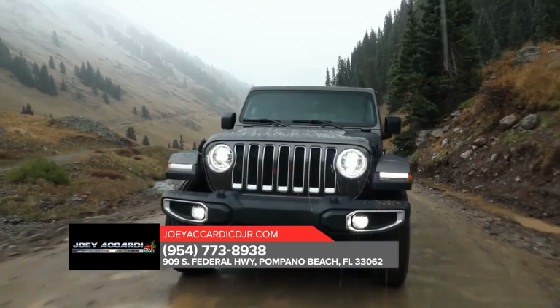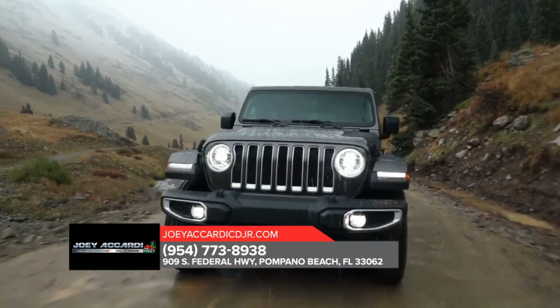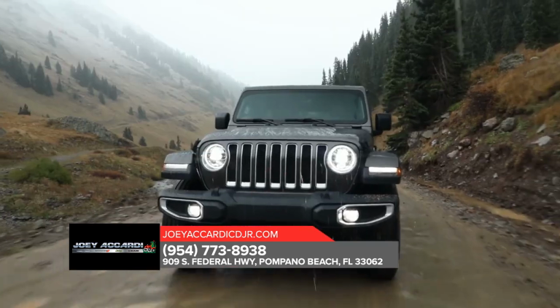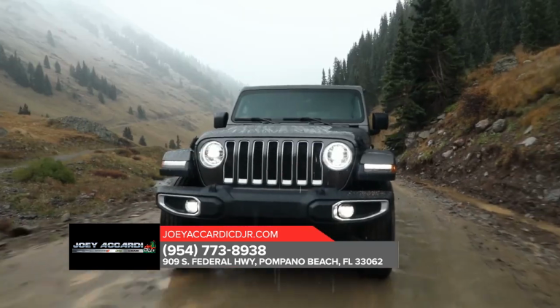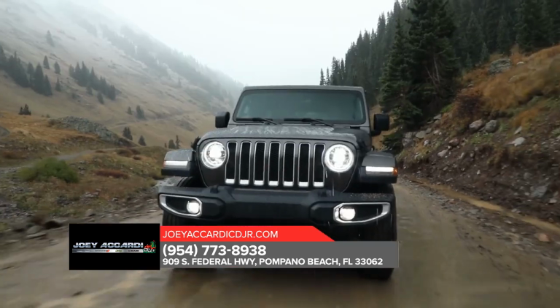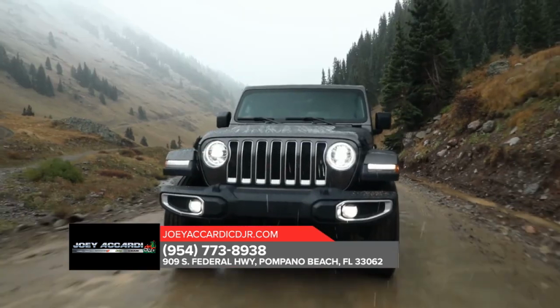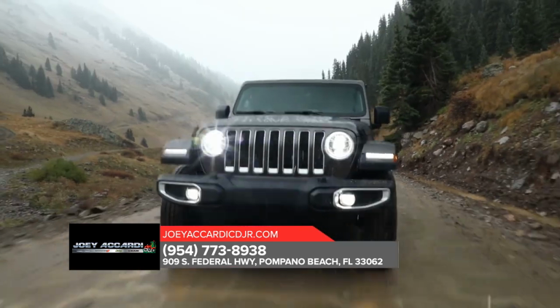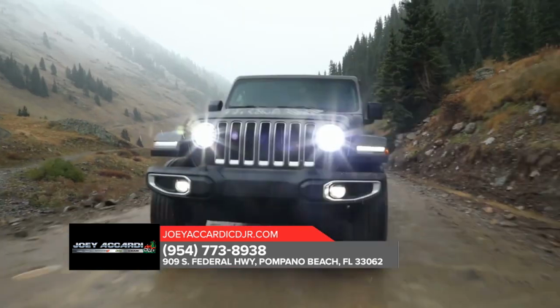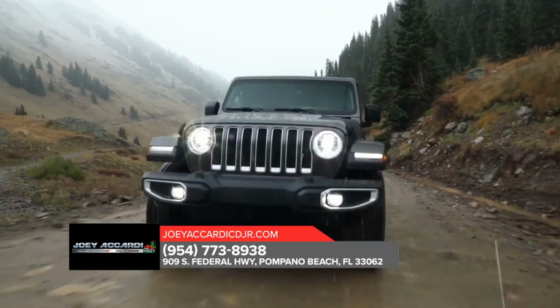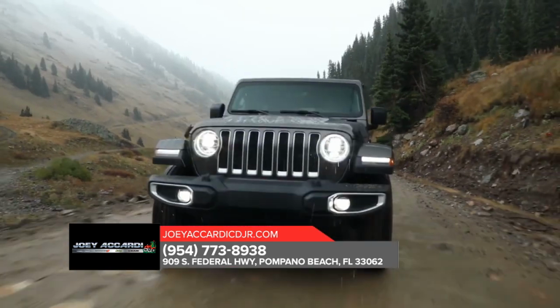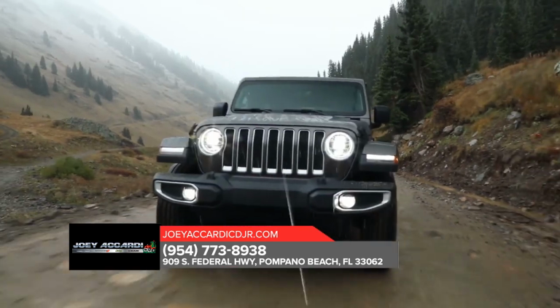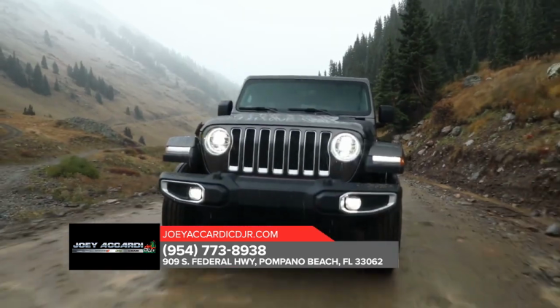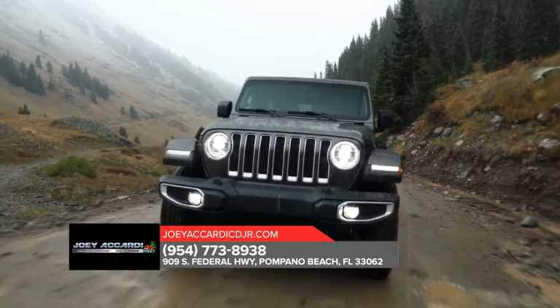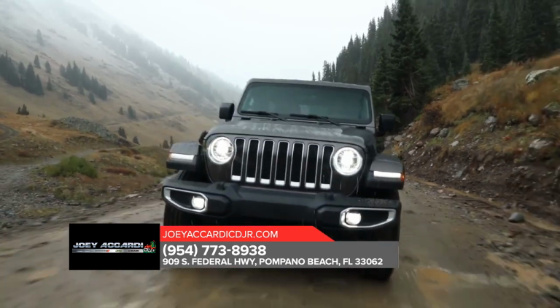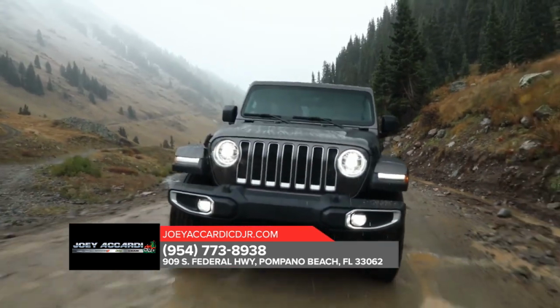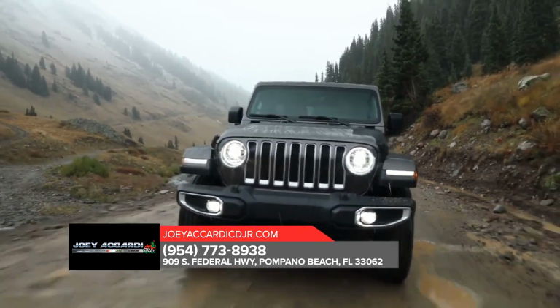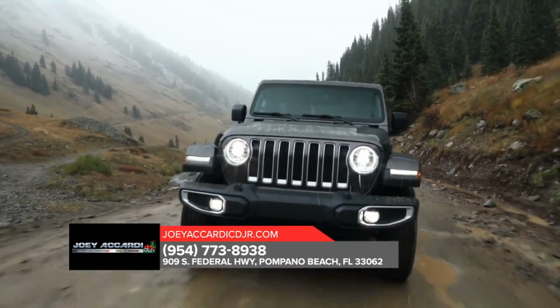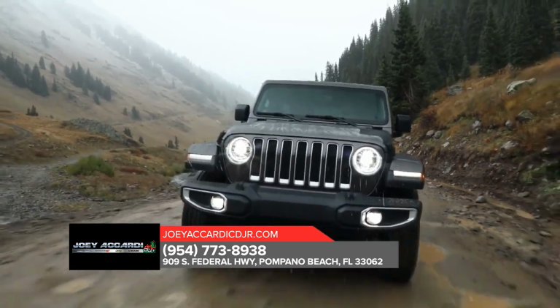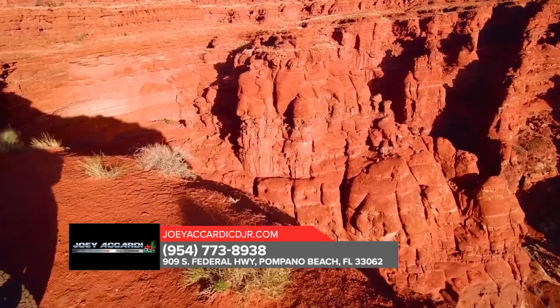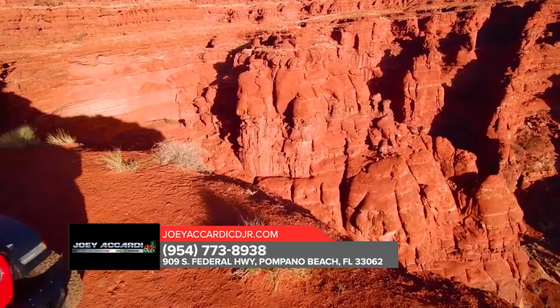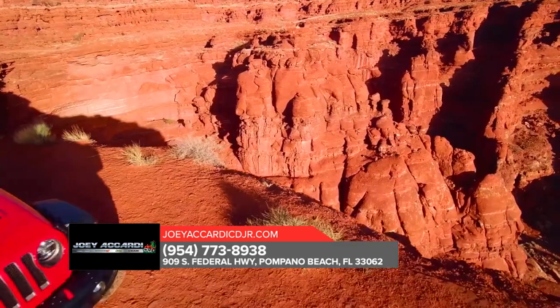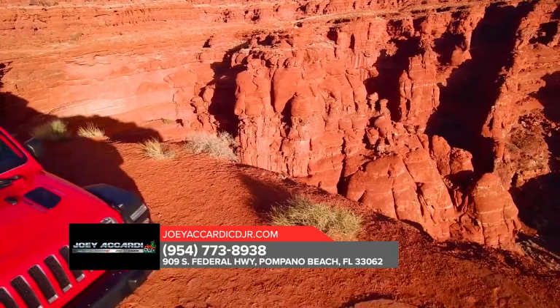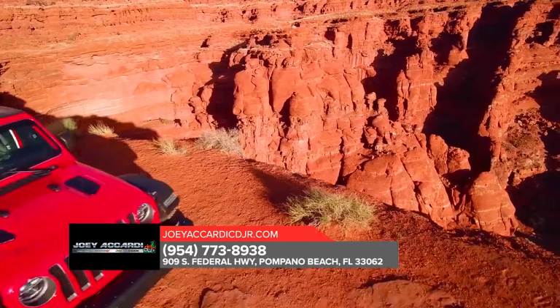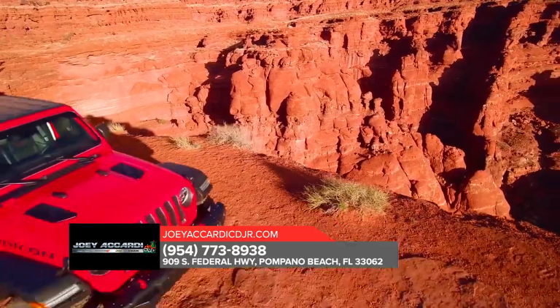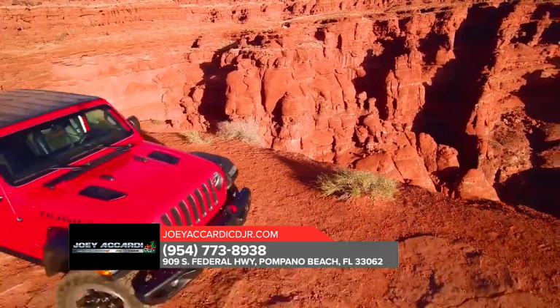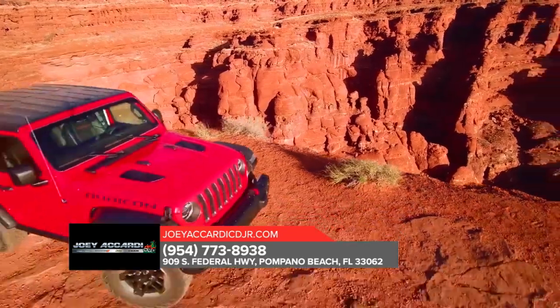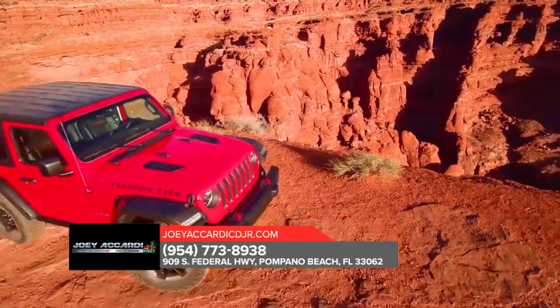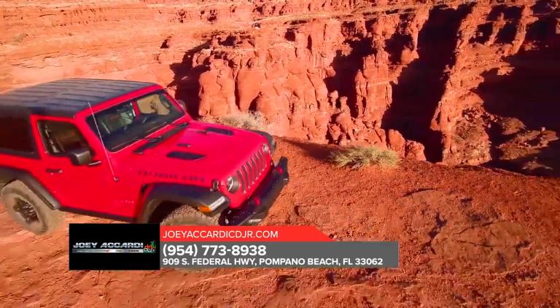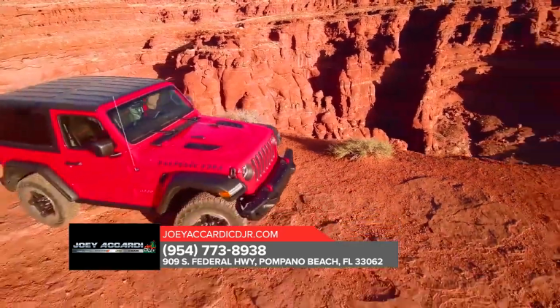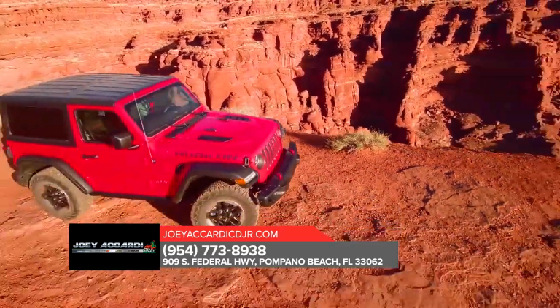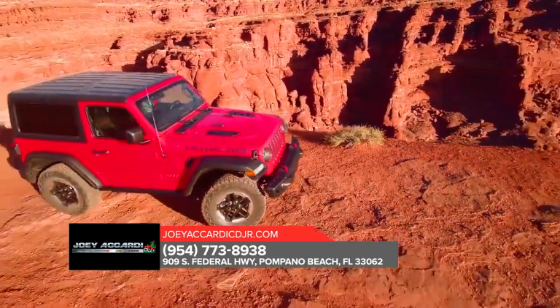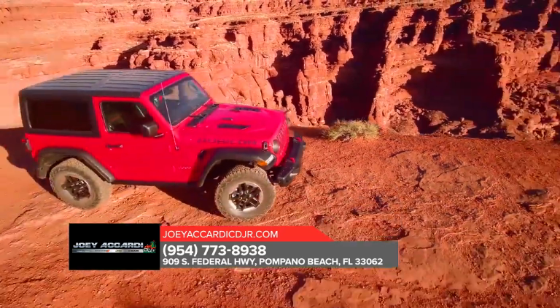This is only a small slice of the all-new Jeep Wrangler. Stop by today for a test drive.